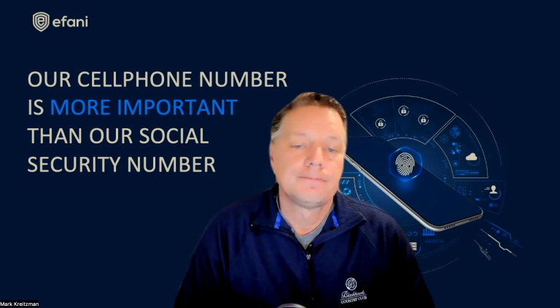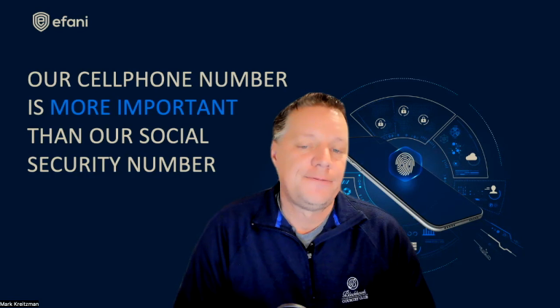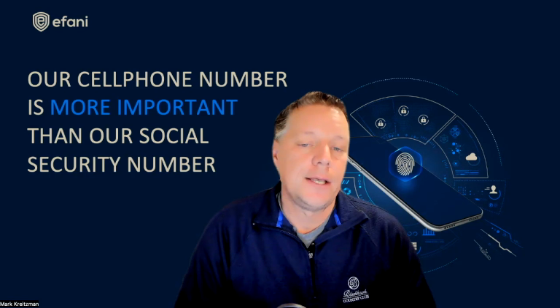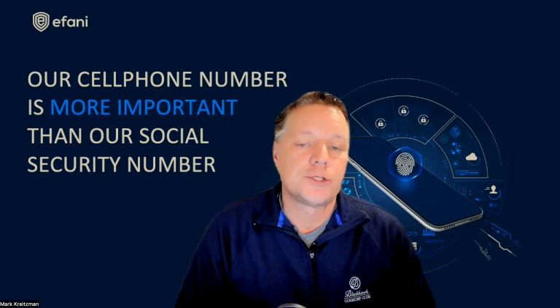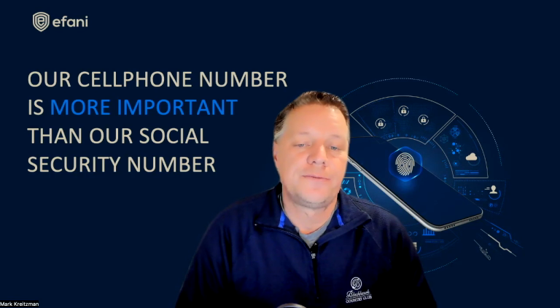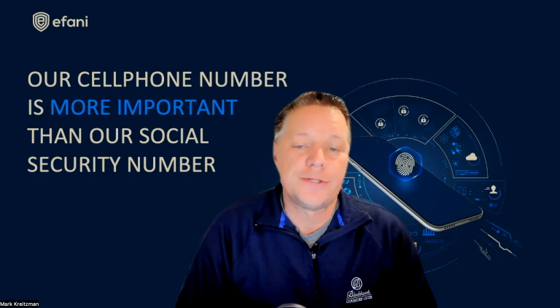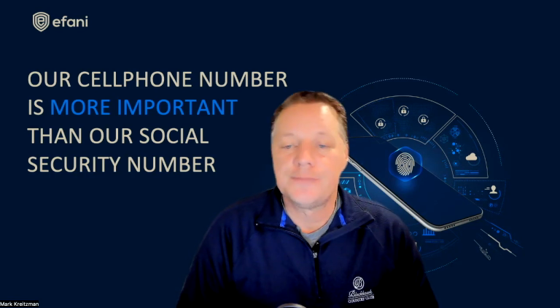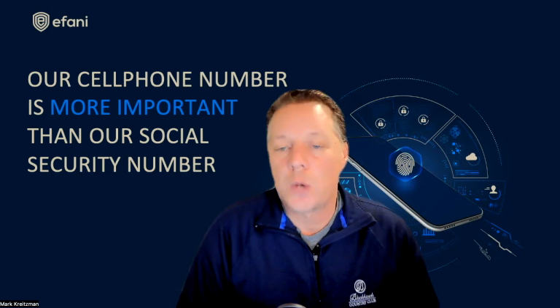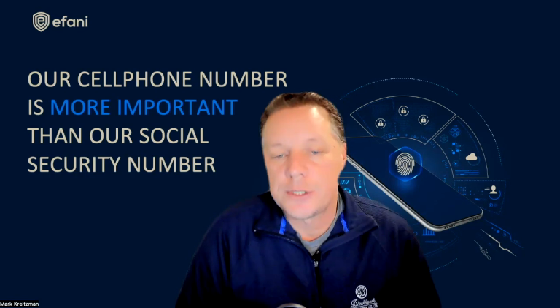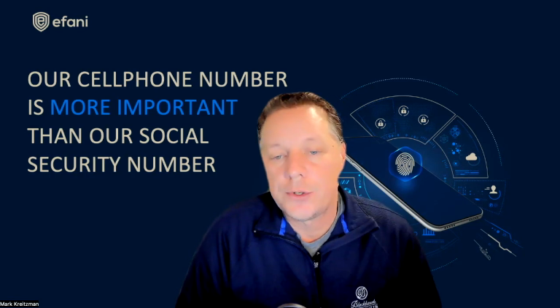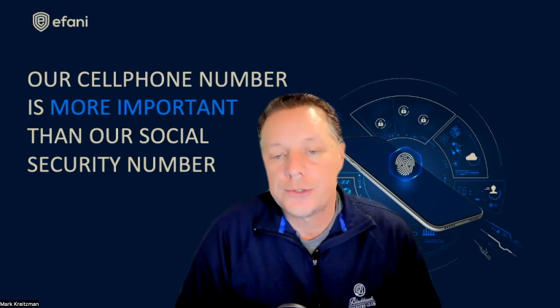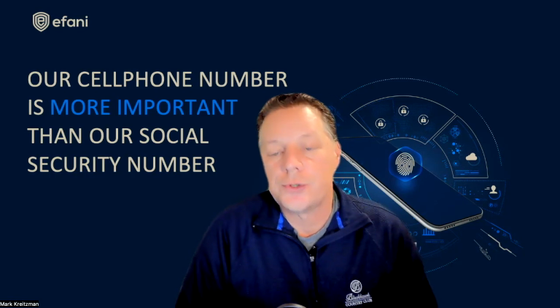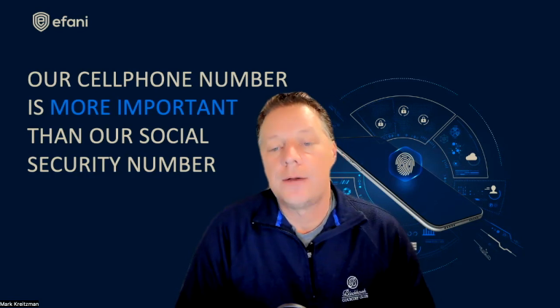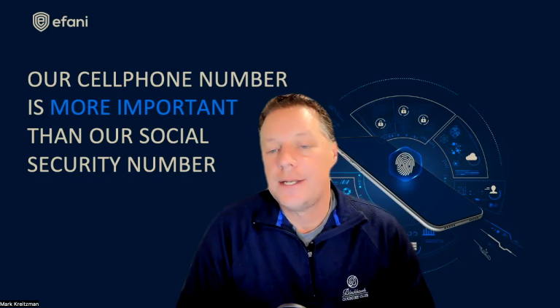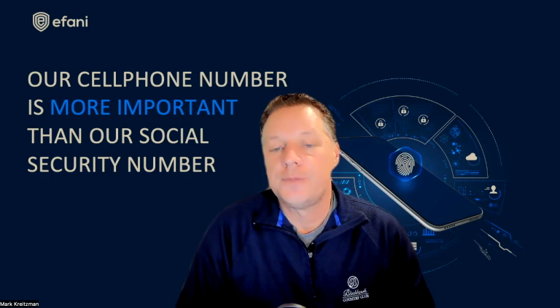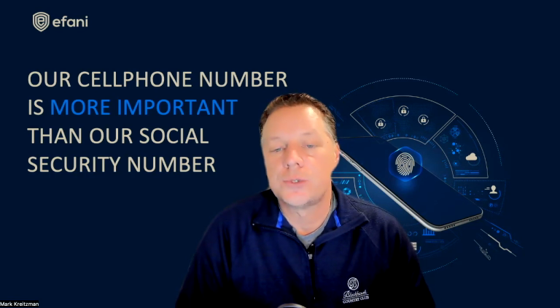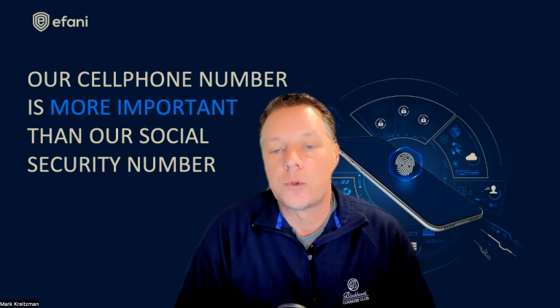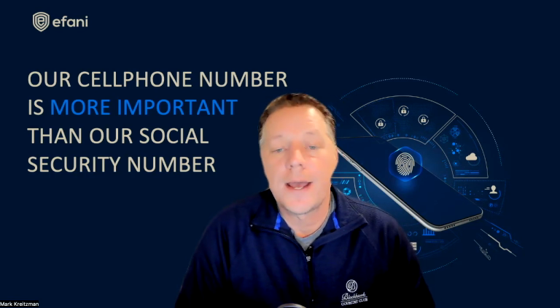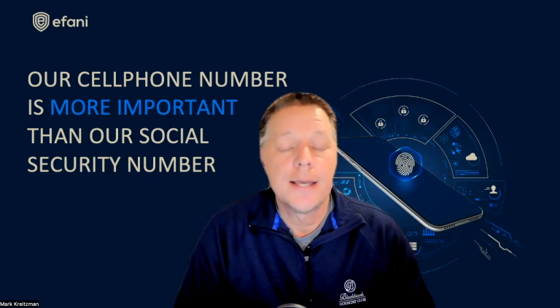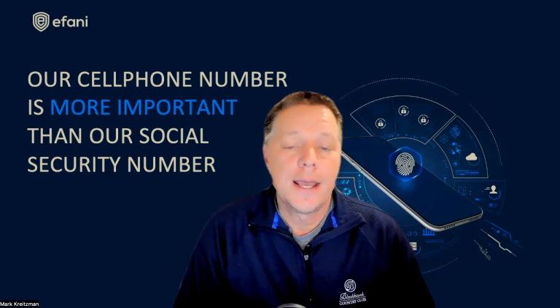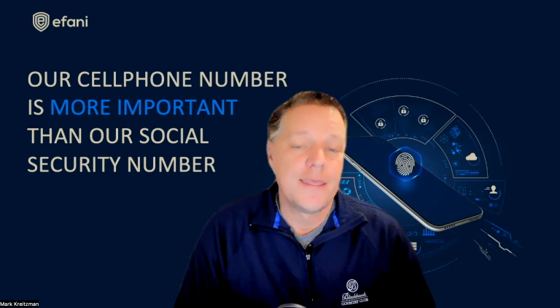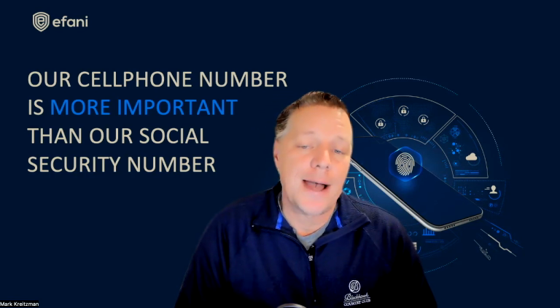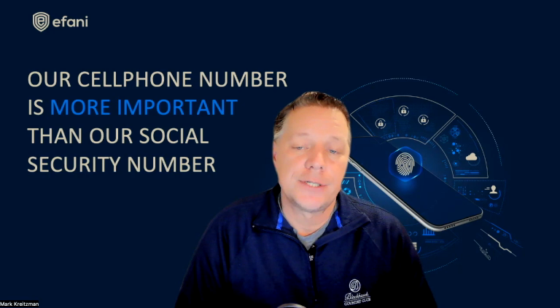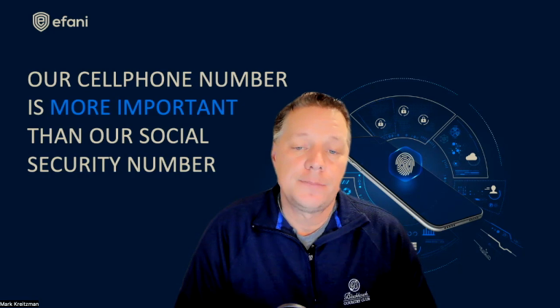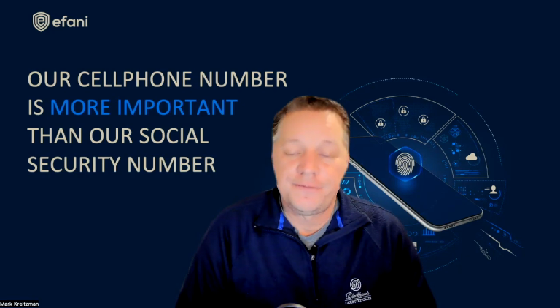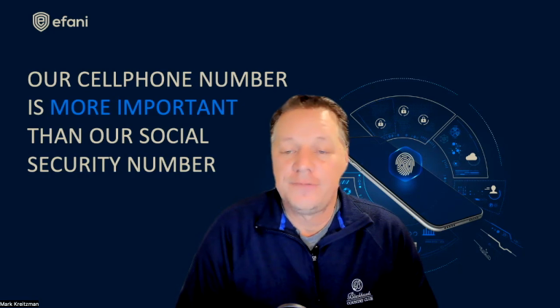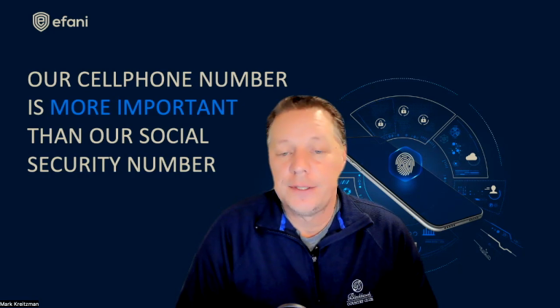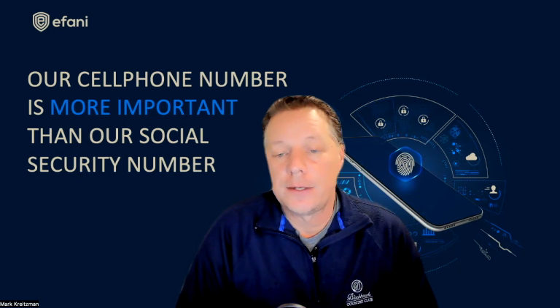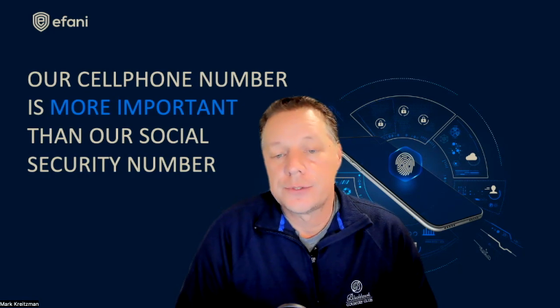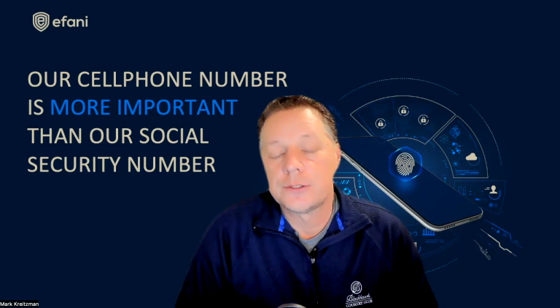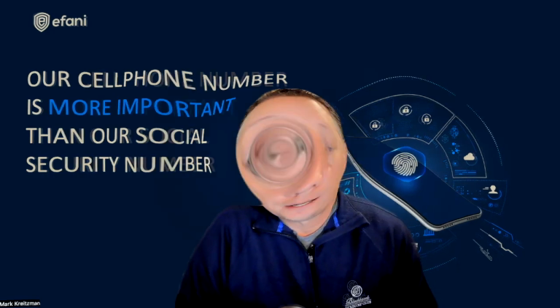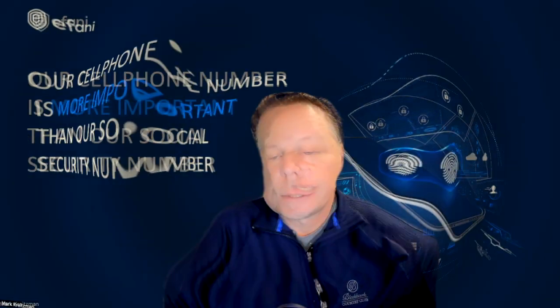Afani also provides SIM swap security so your account can never be stolen, and backs it up with a $5 million insurance policy.